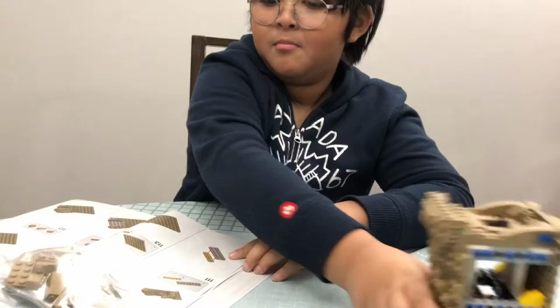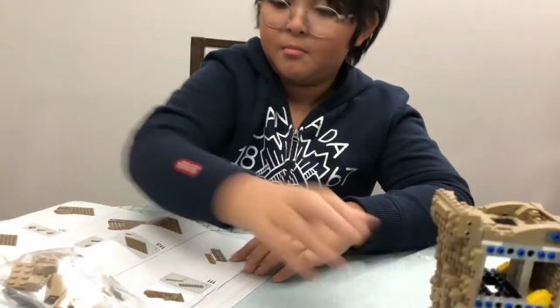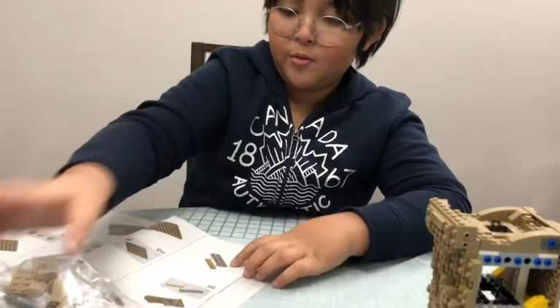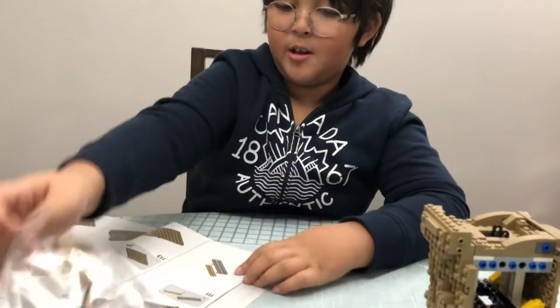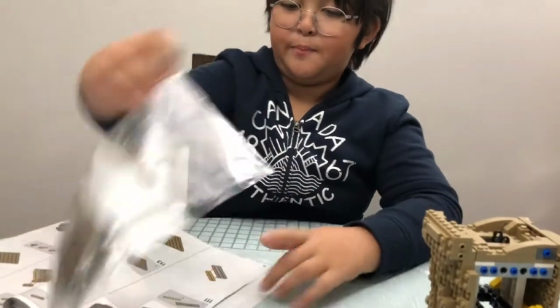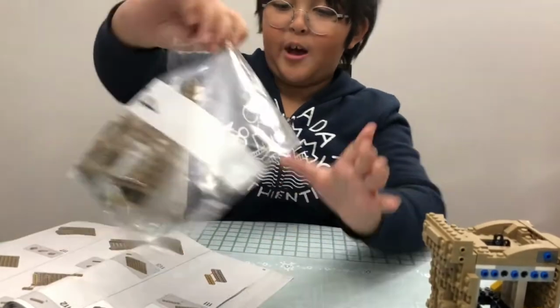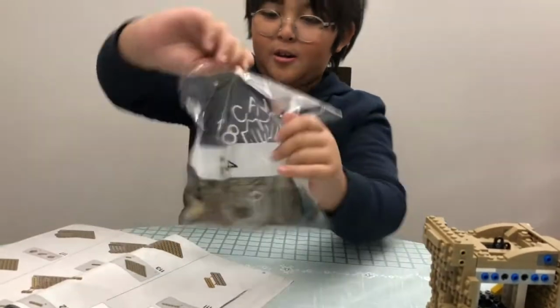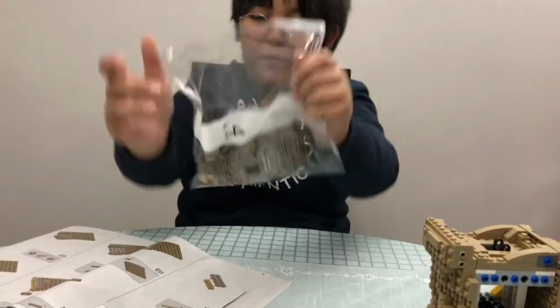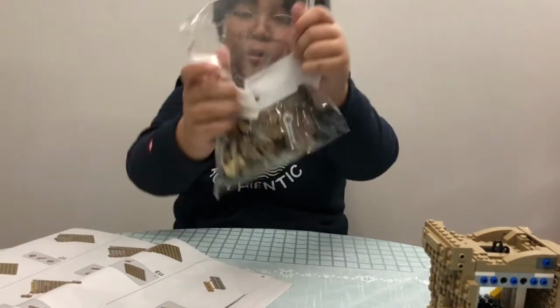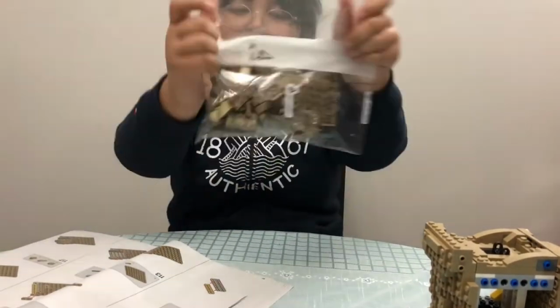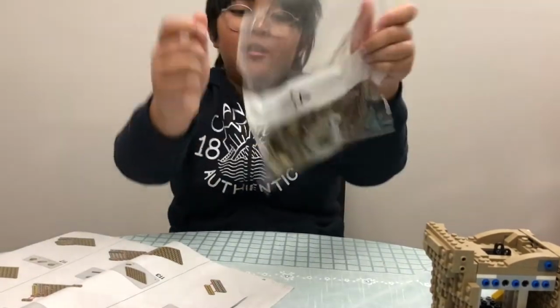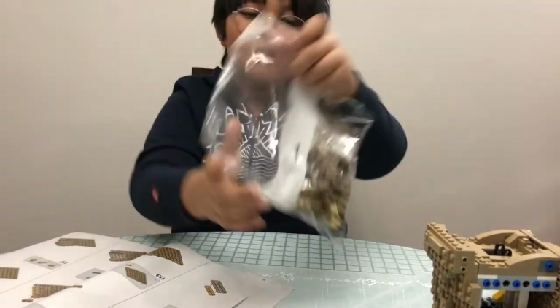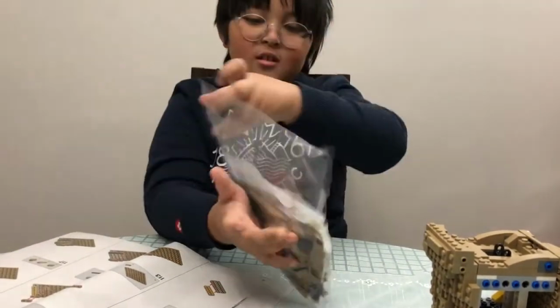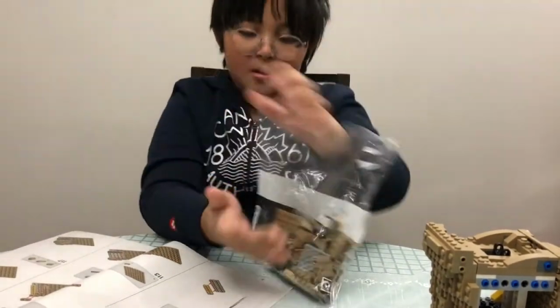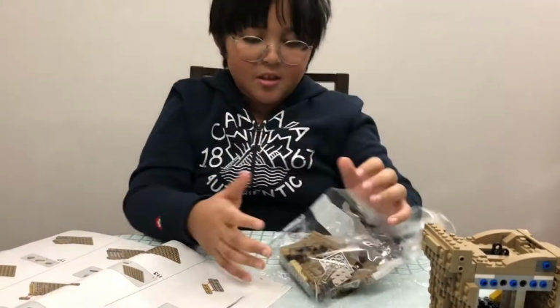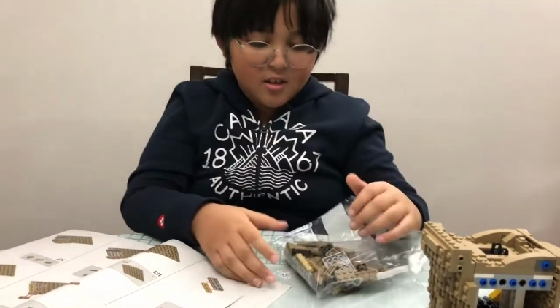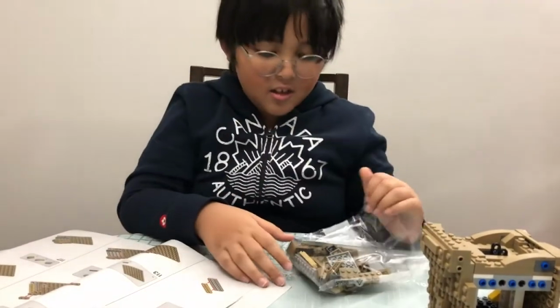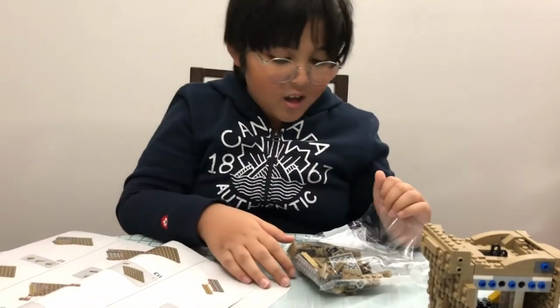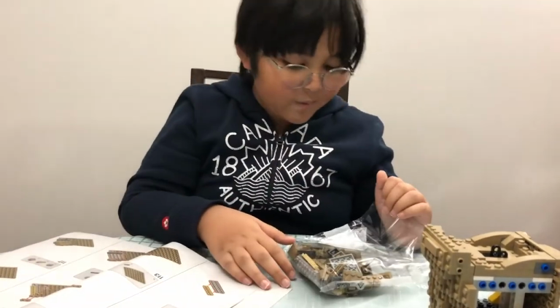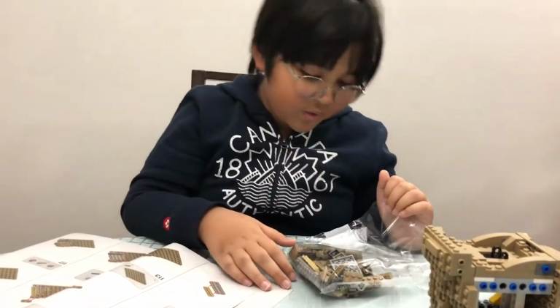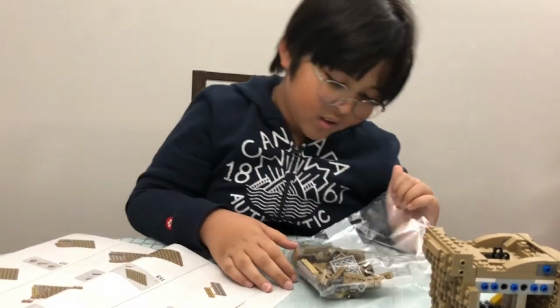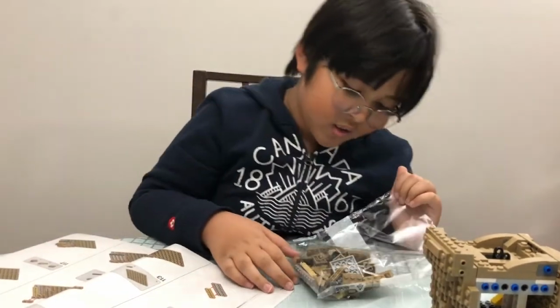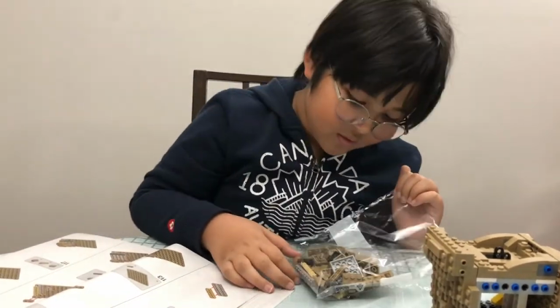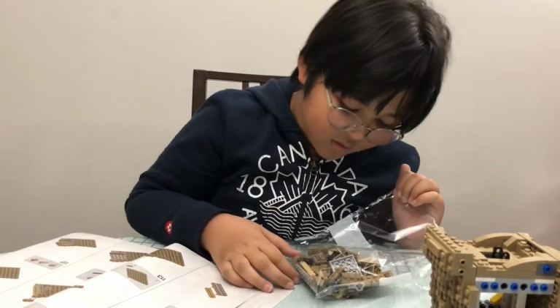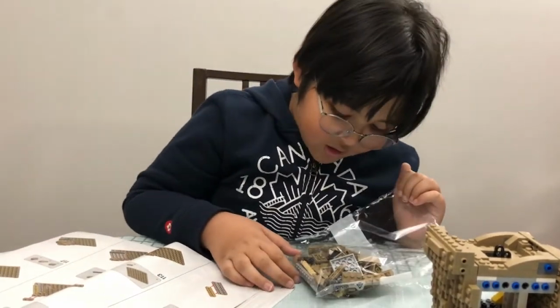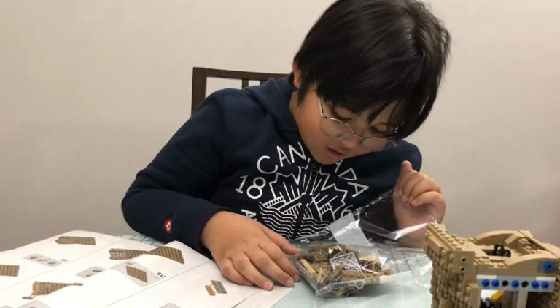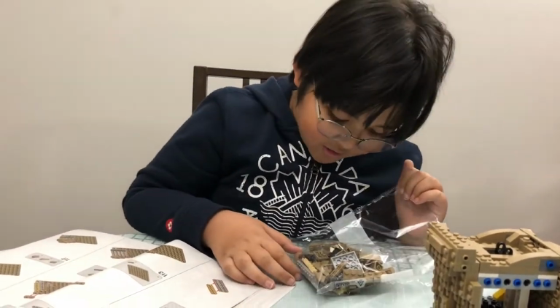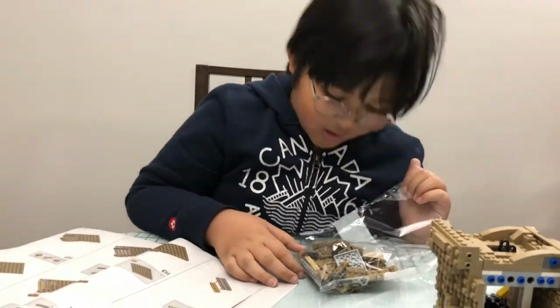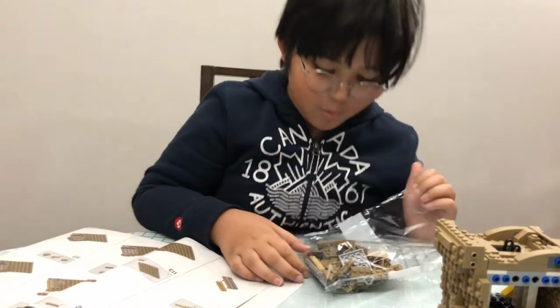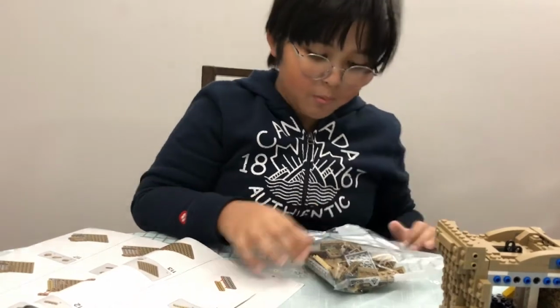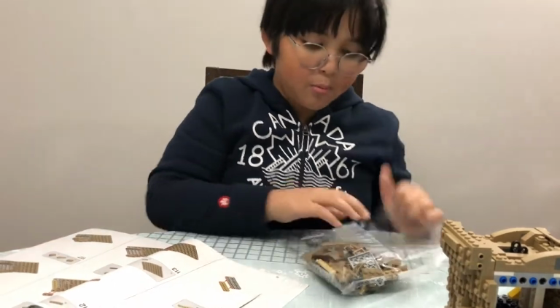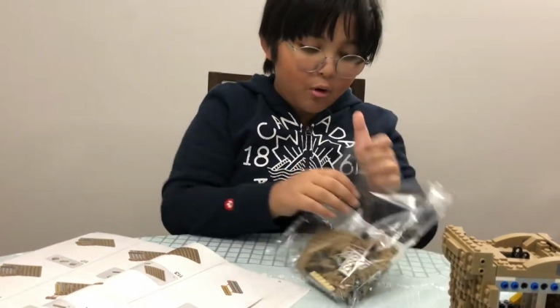Moving on to bag number four — seems easy enough. Just got a big mud boom.